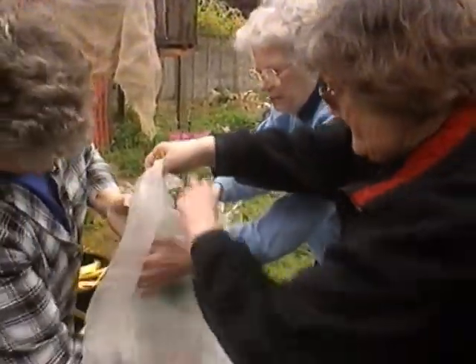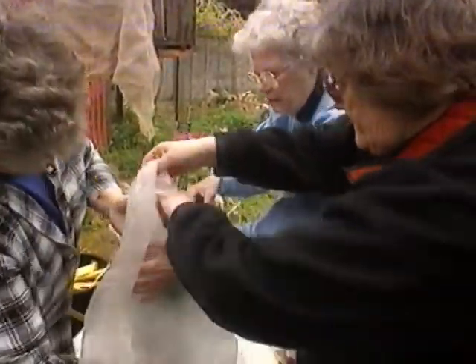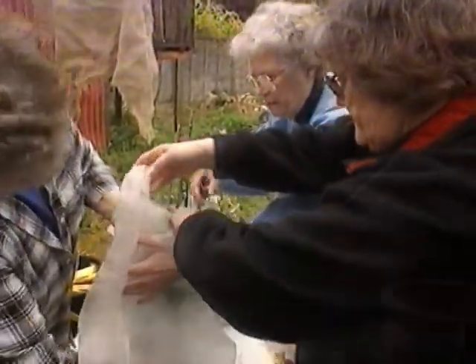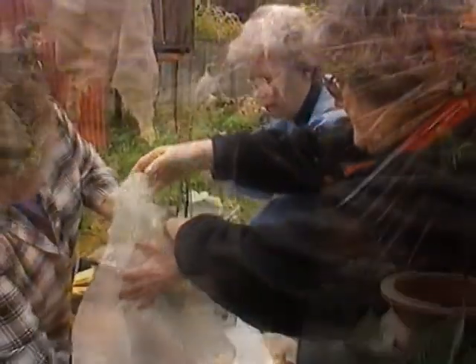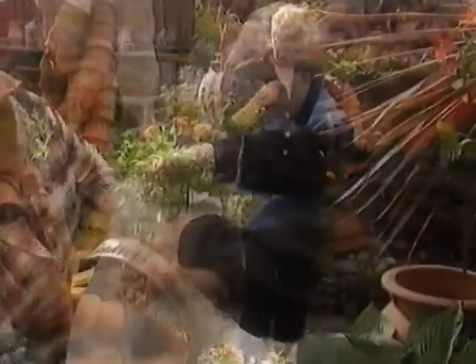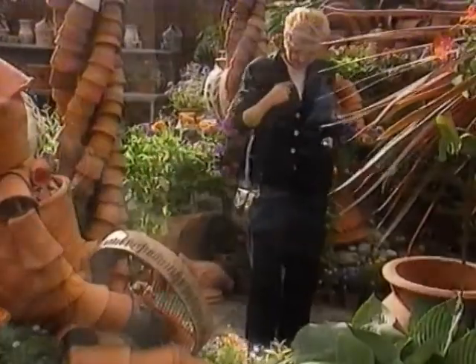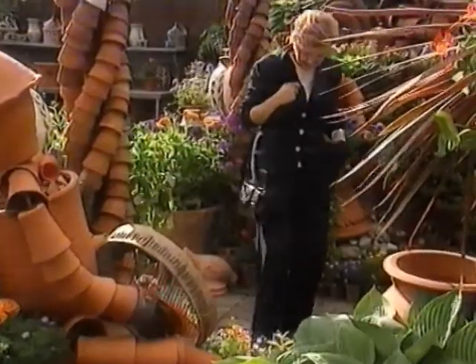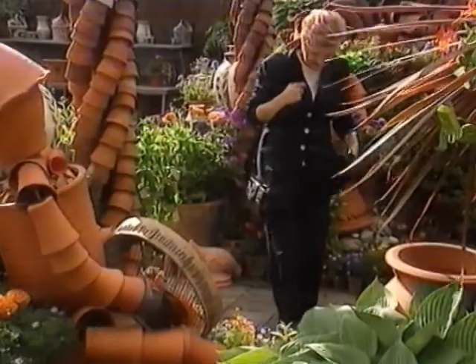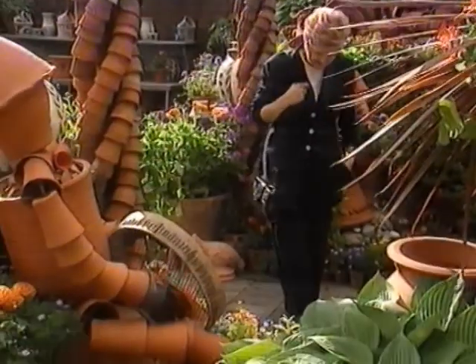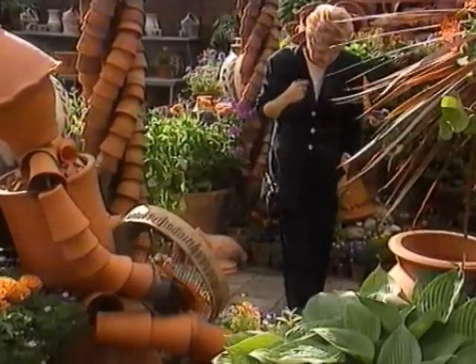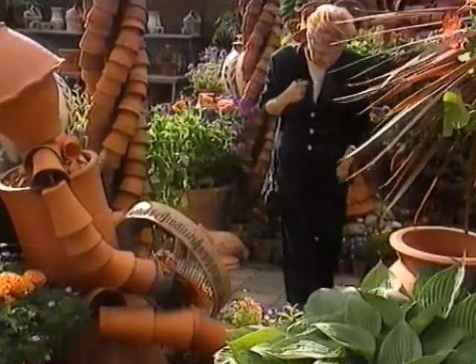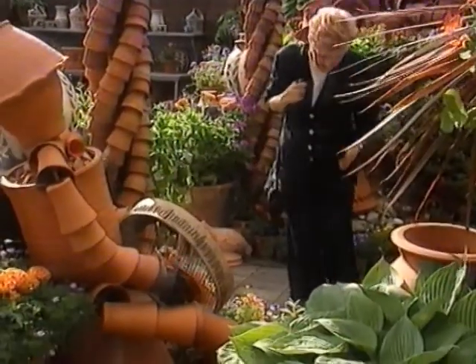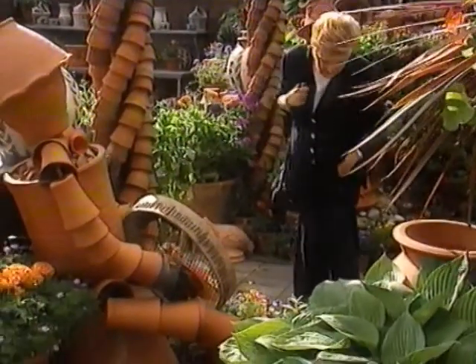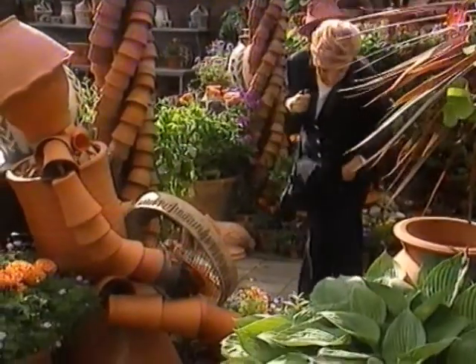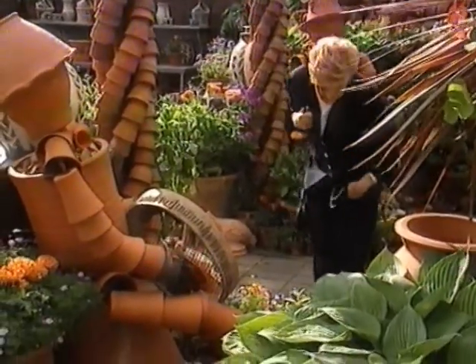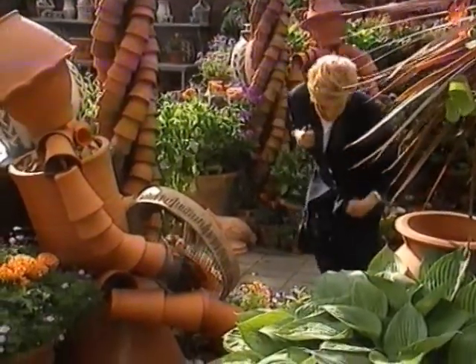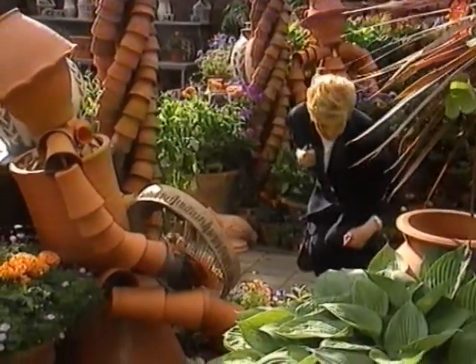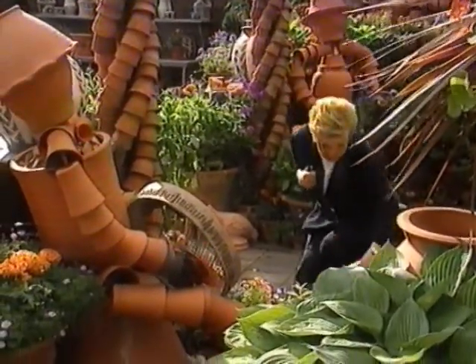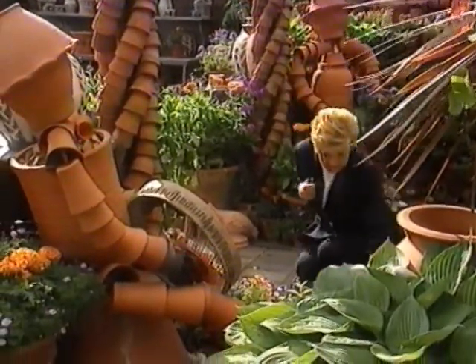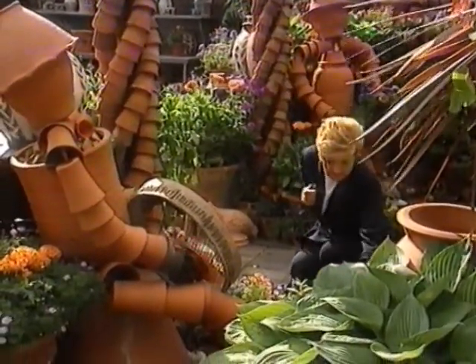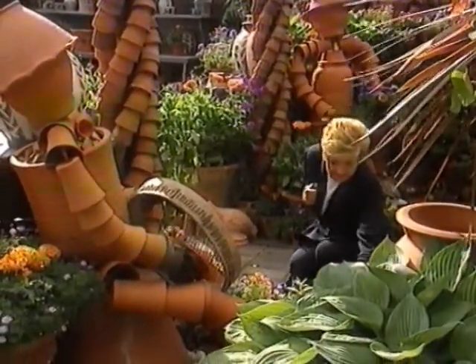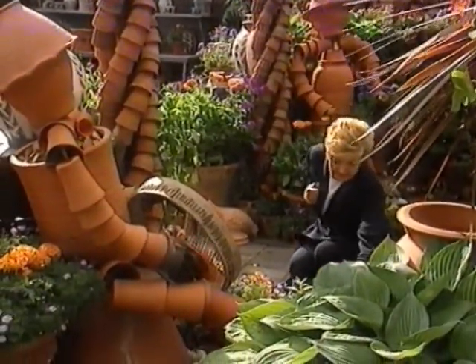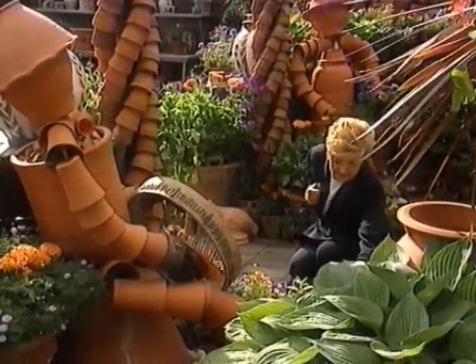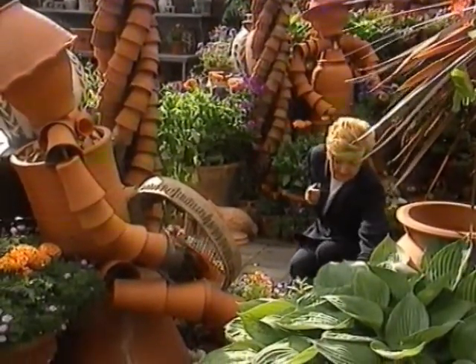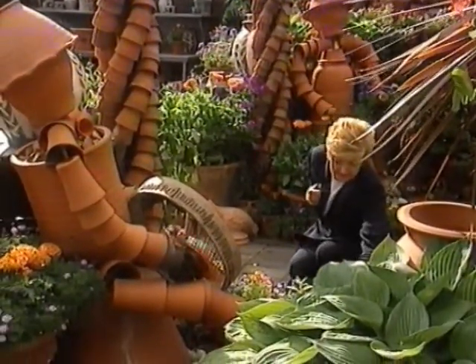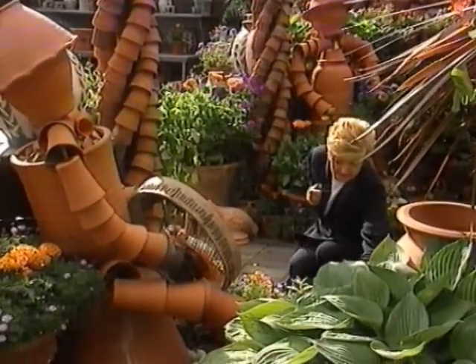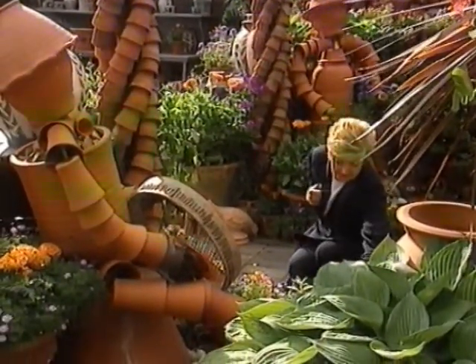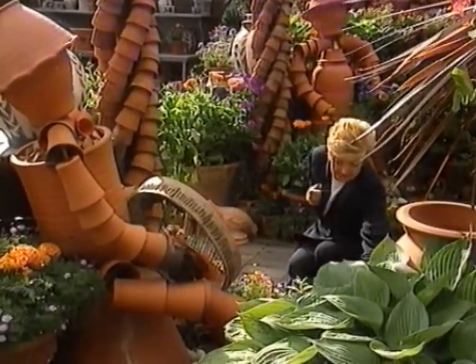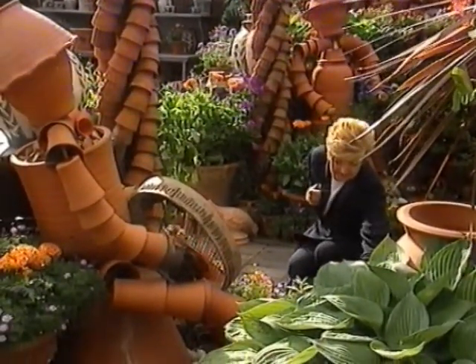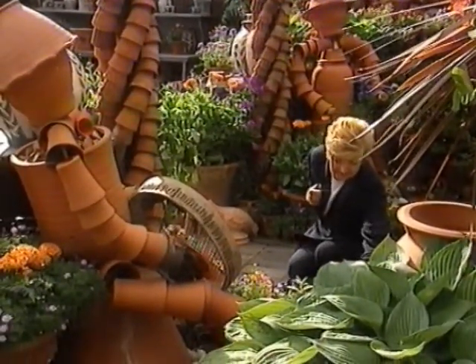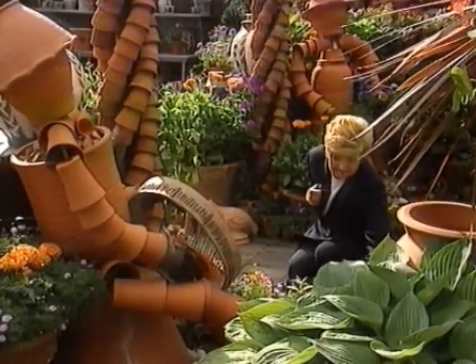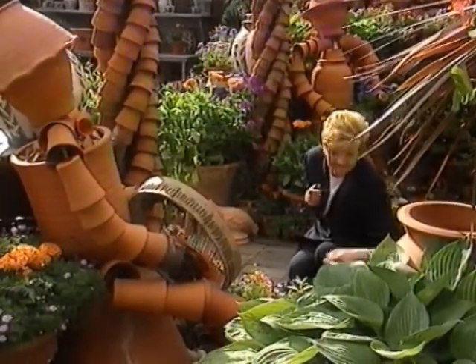And Julia McKenzie will be here picking out the new plants she wants to grow in her Oxfordshire garden.